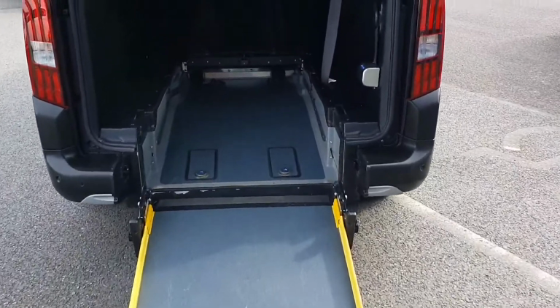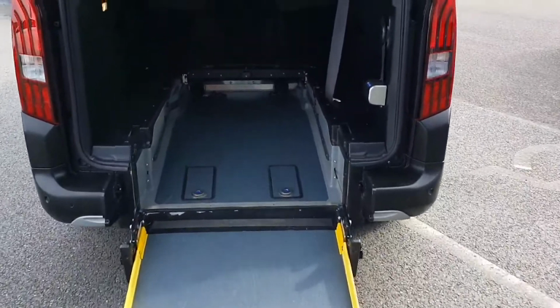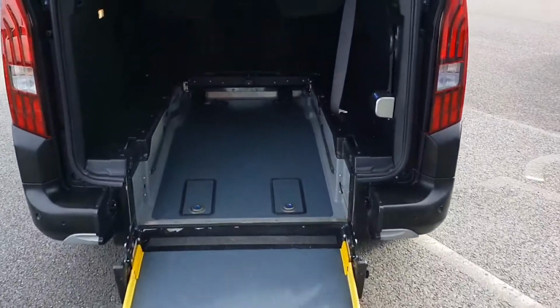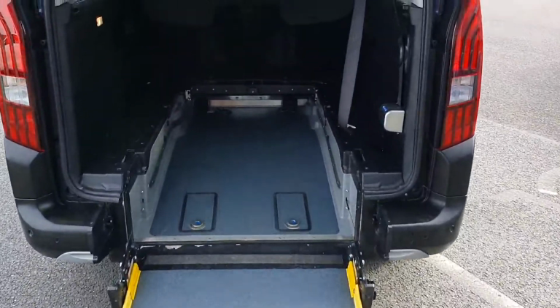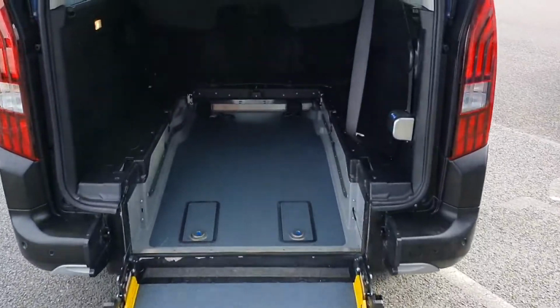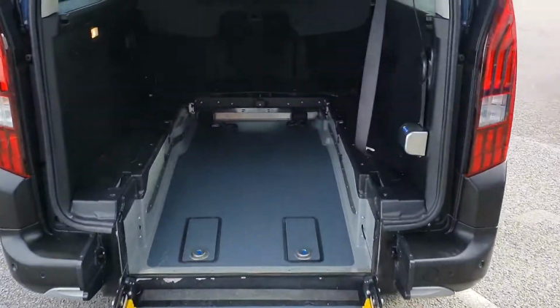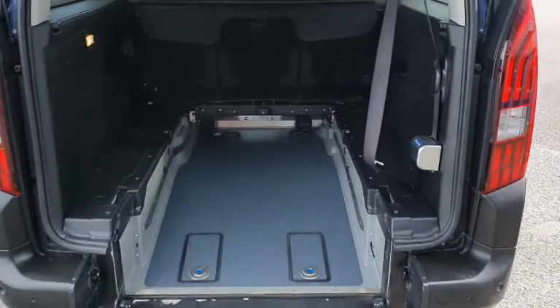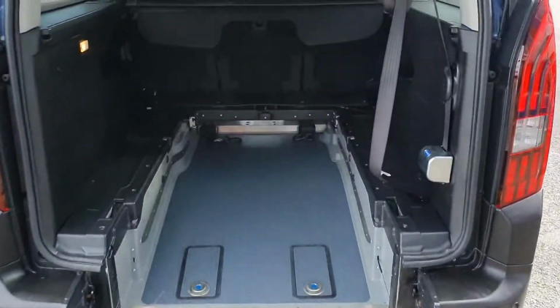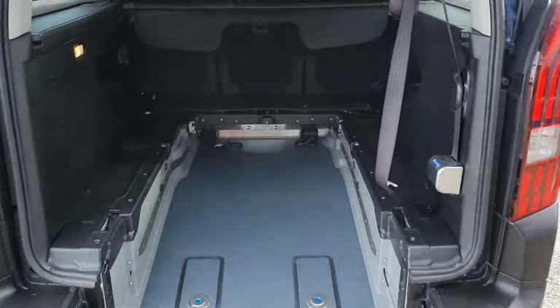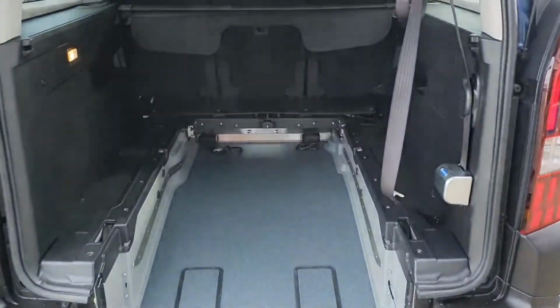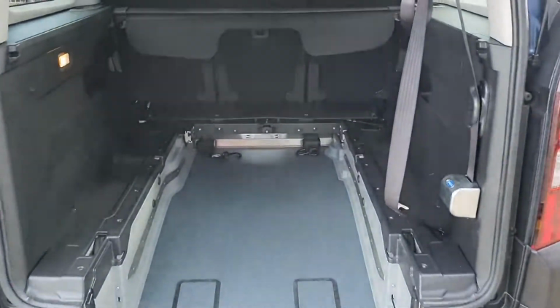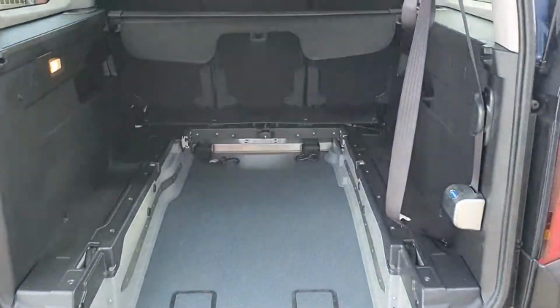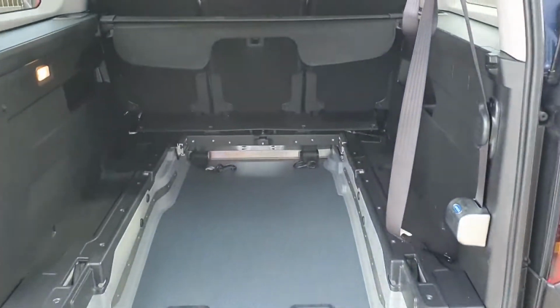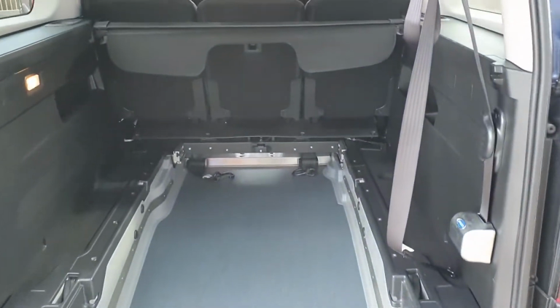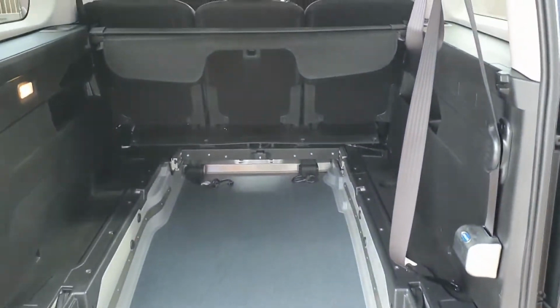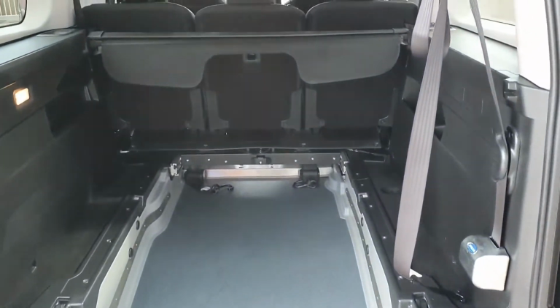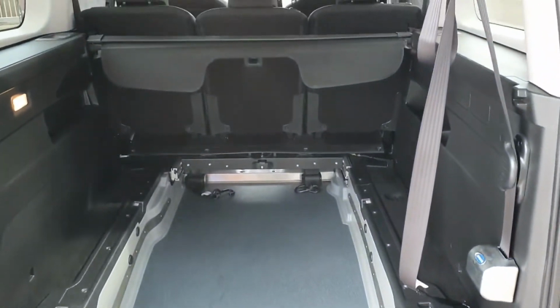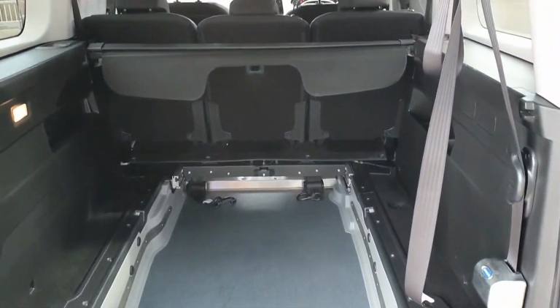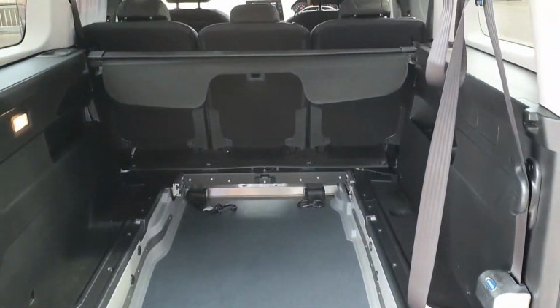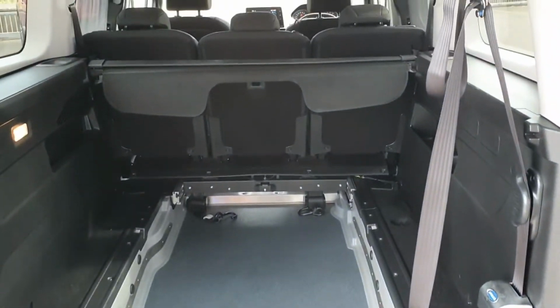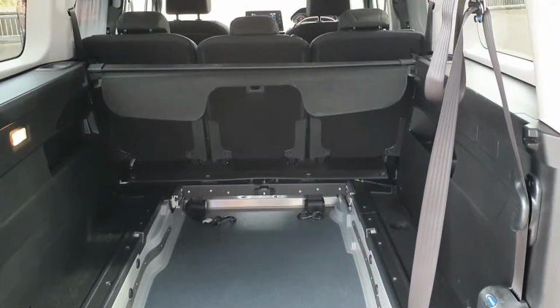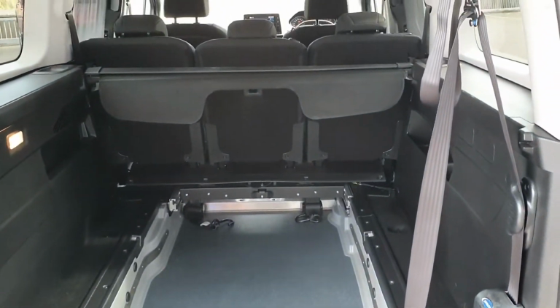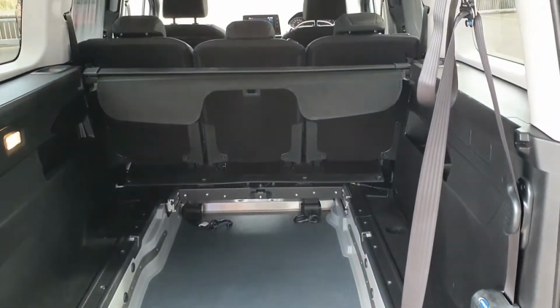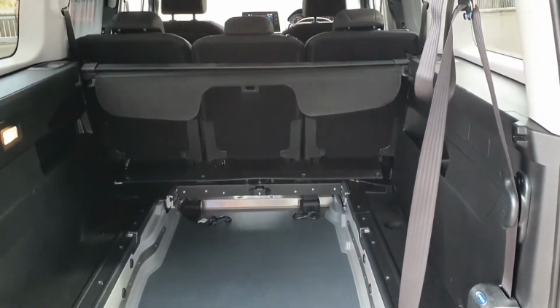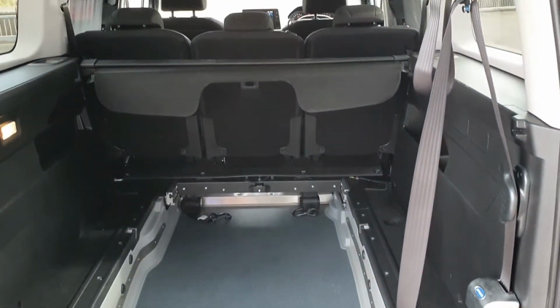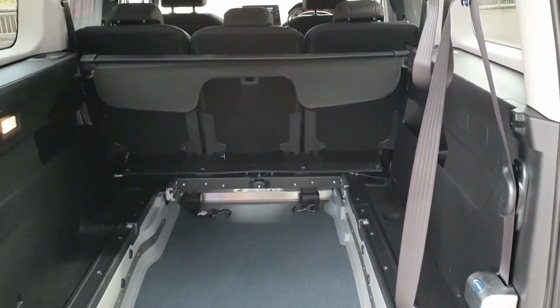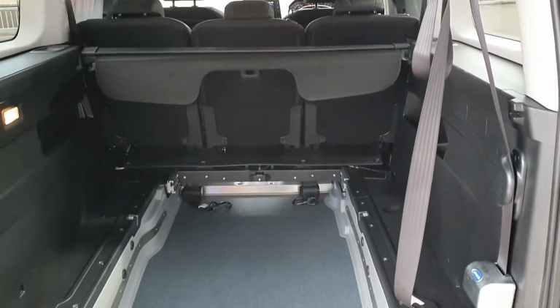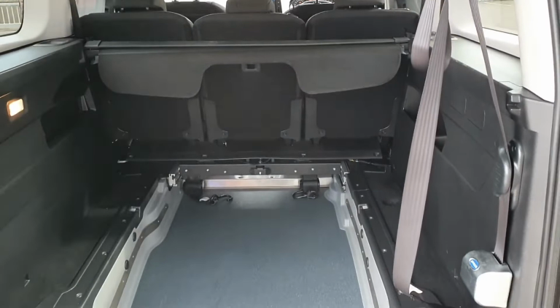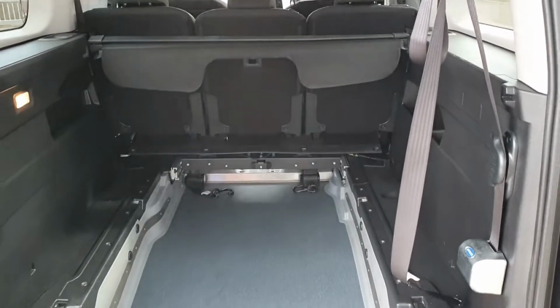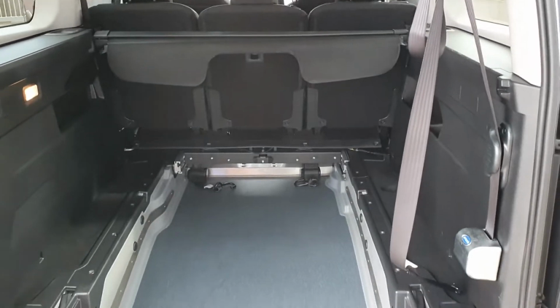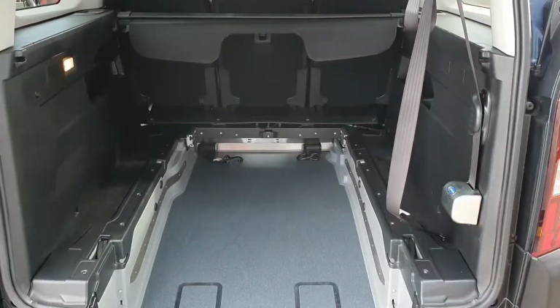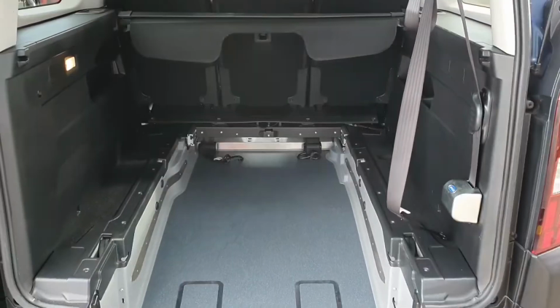So drop by today and we'll help you trade up to the perfect Windsor Certified vehicle.